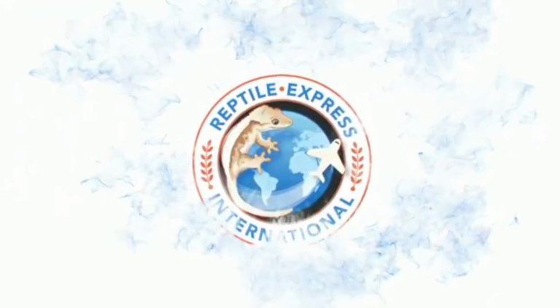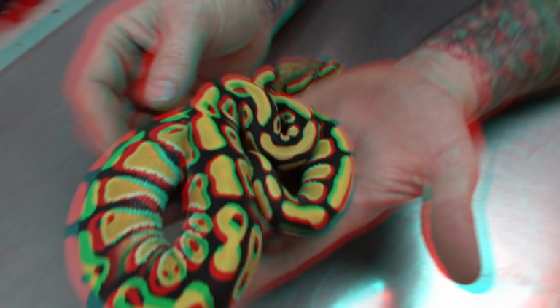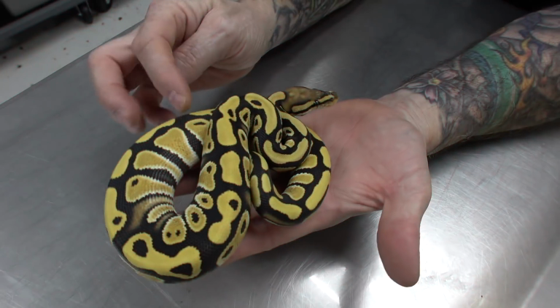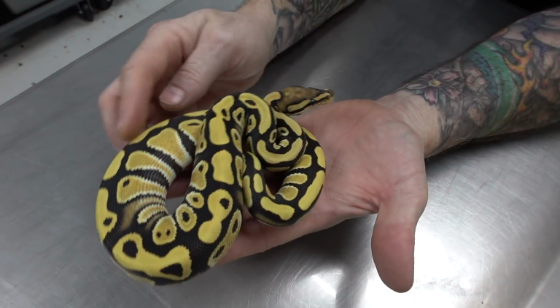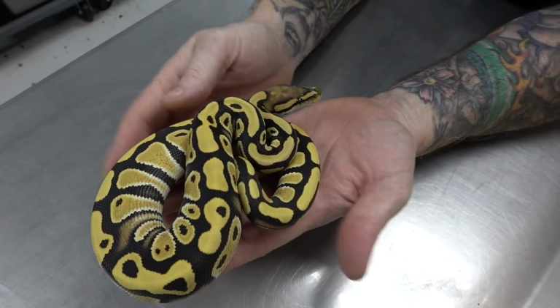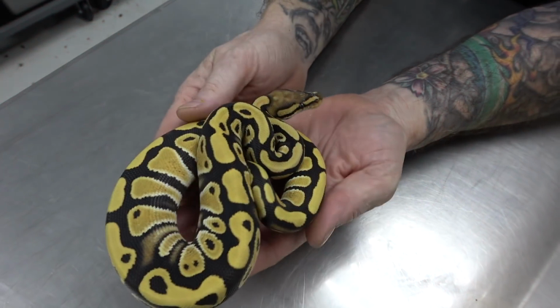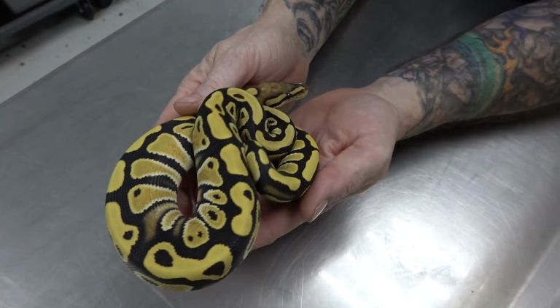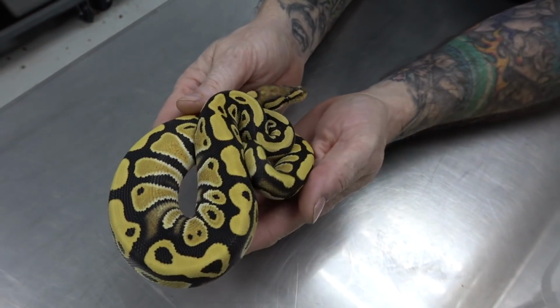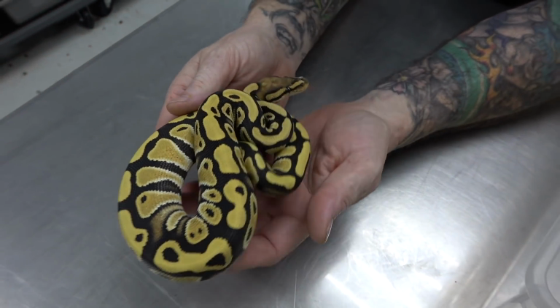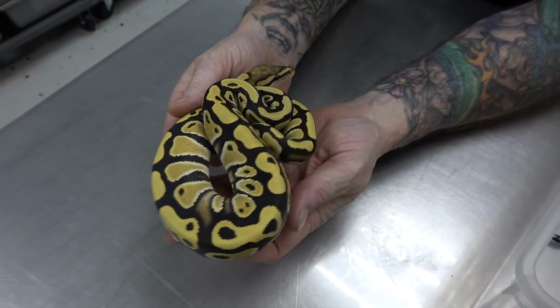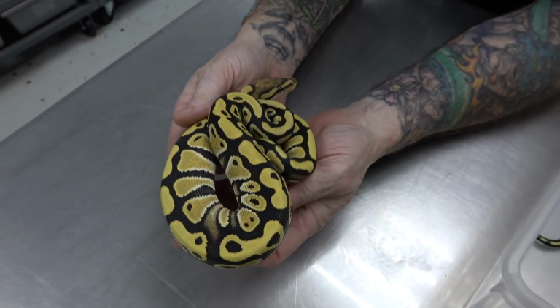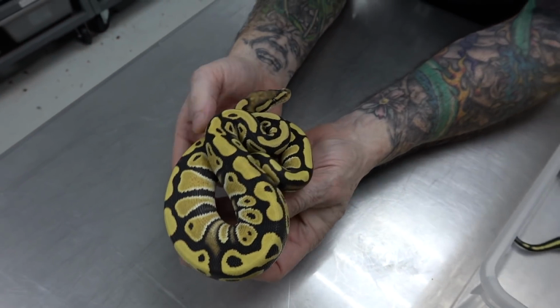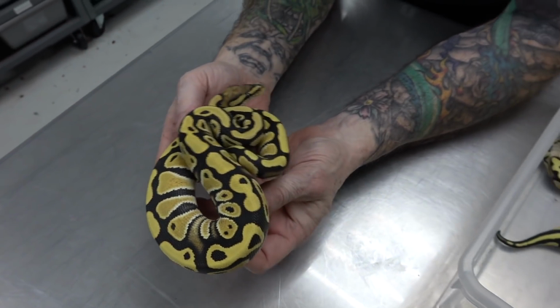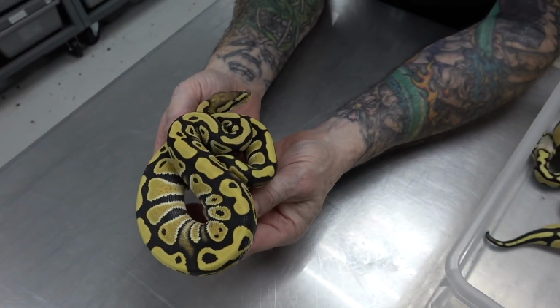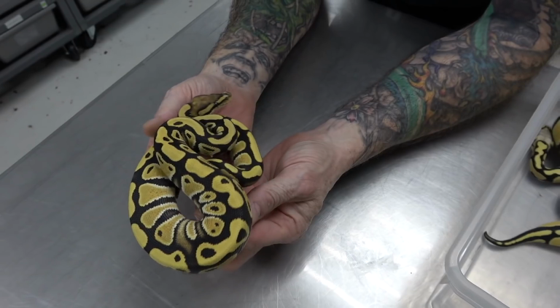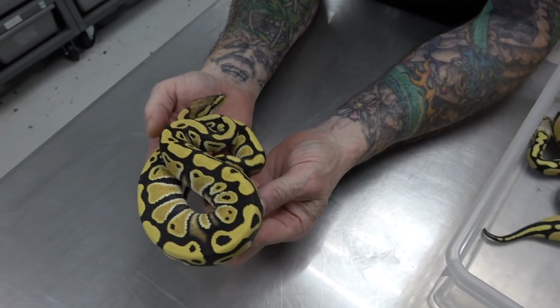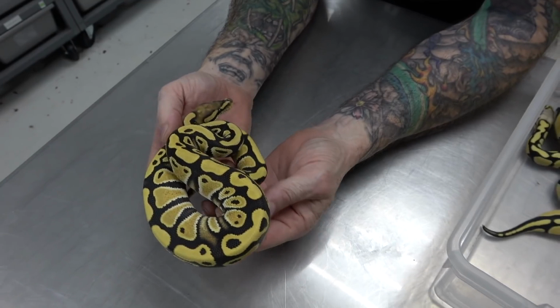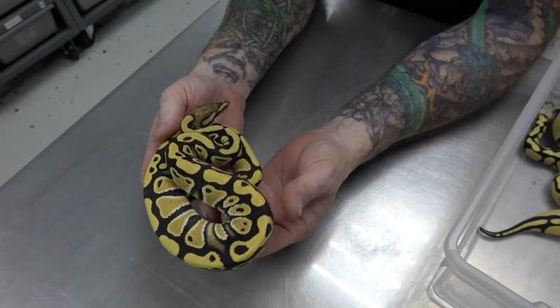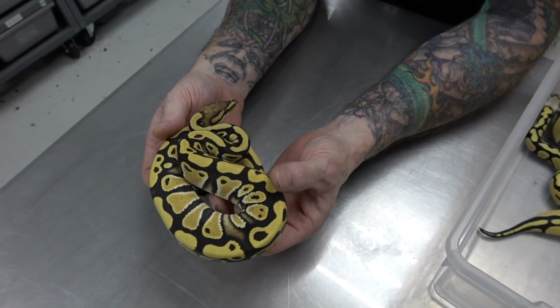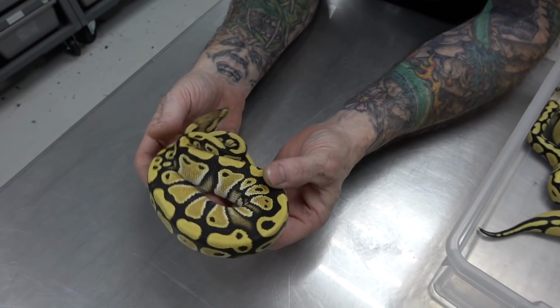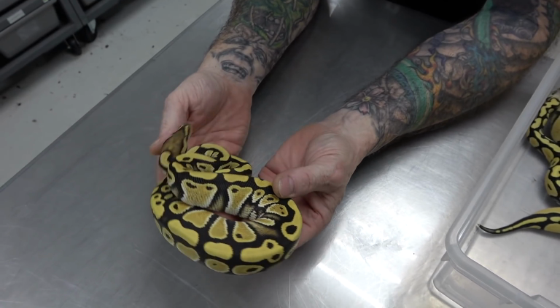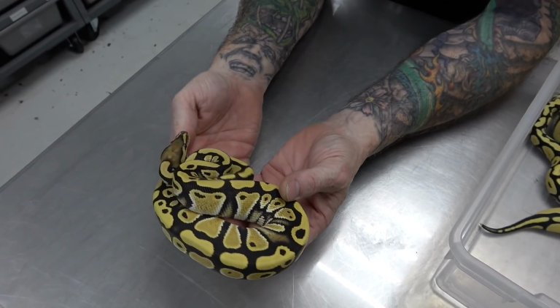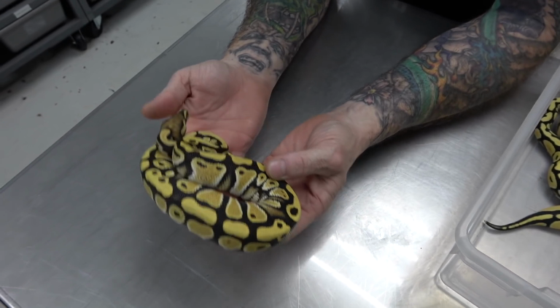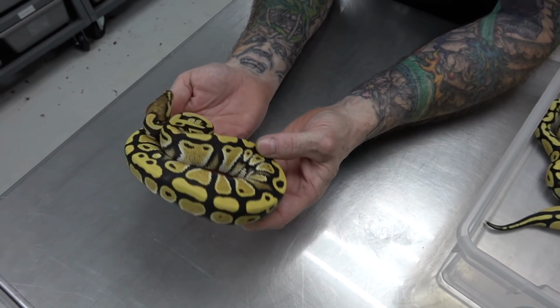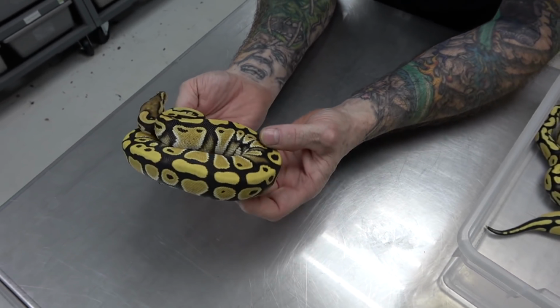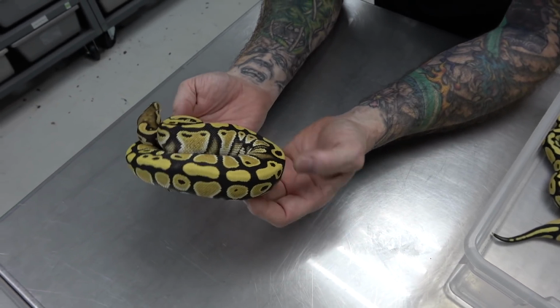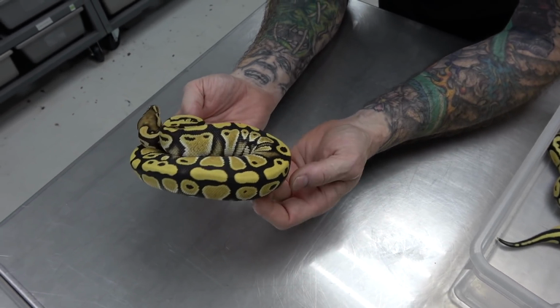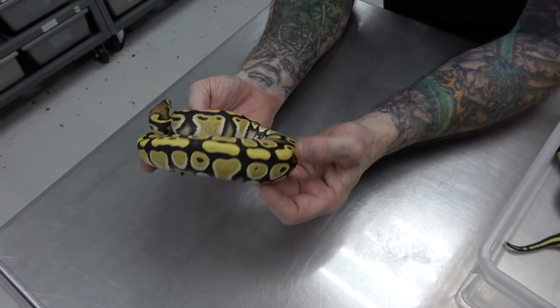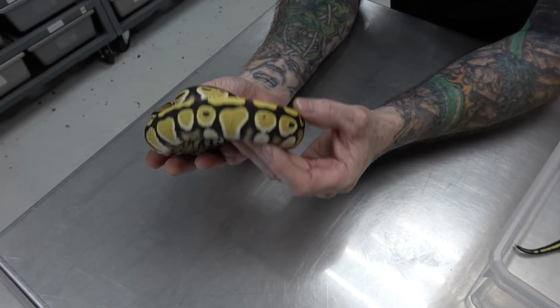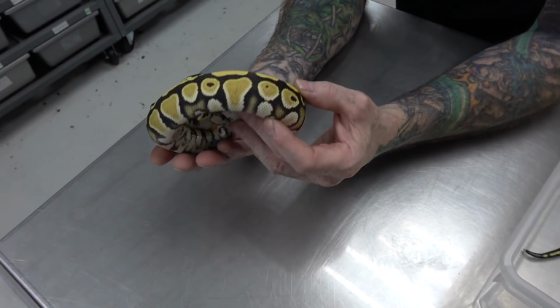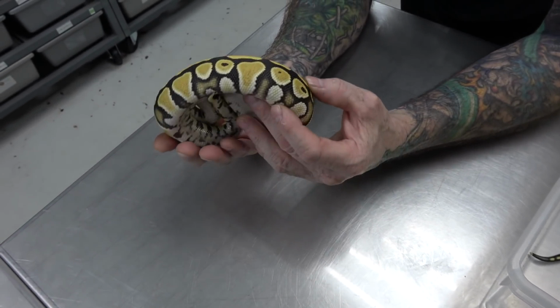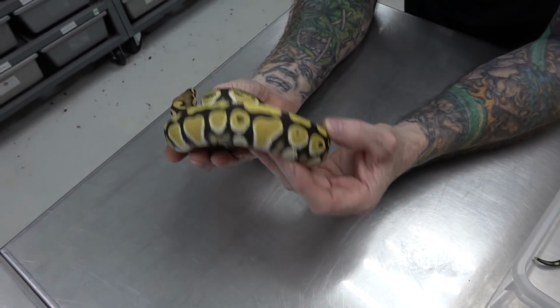When these come out, they look like a little bit more of a bright normal, and then after every shed, they get brighter and brighter.